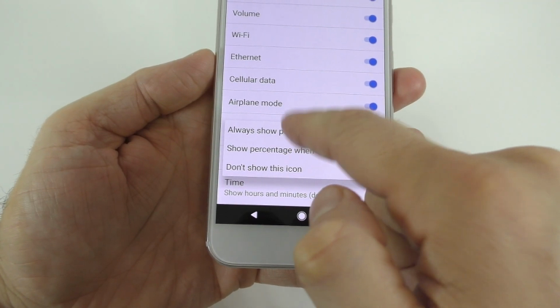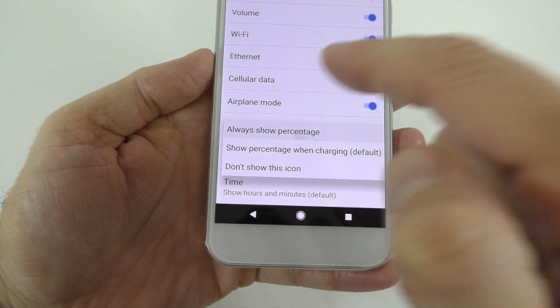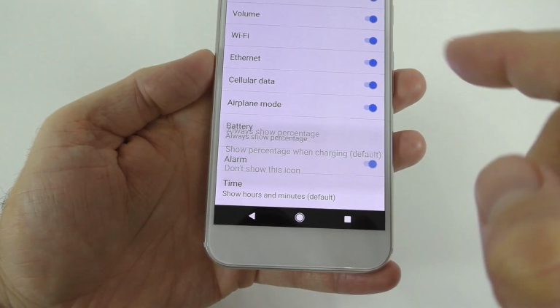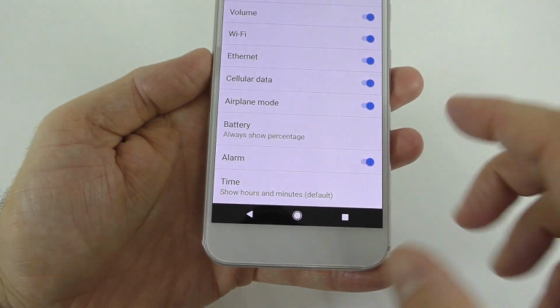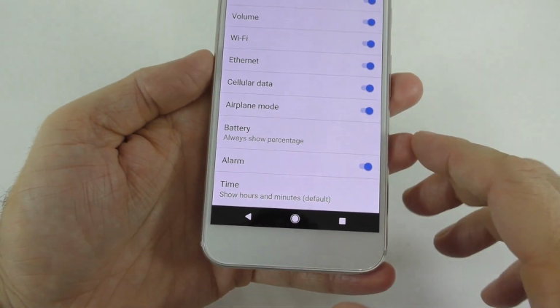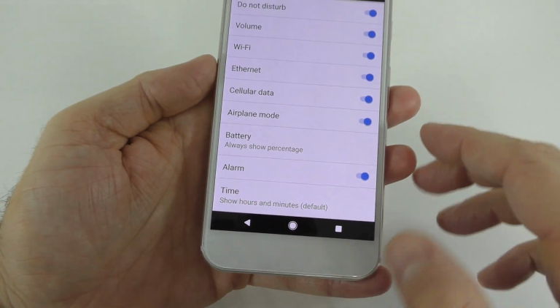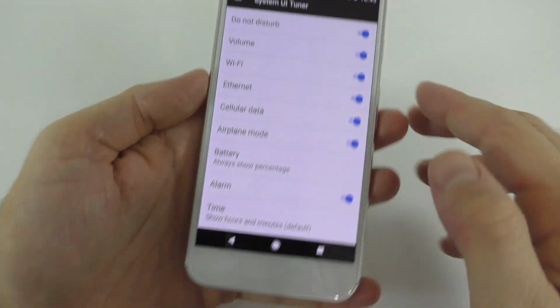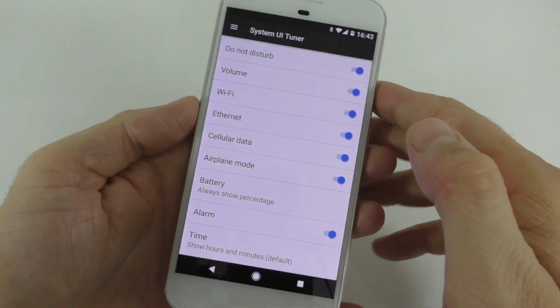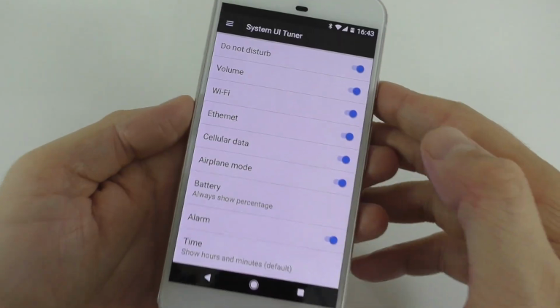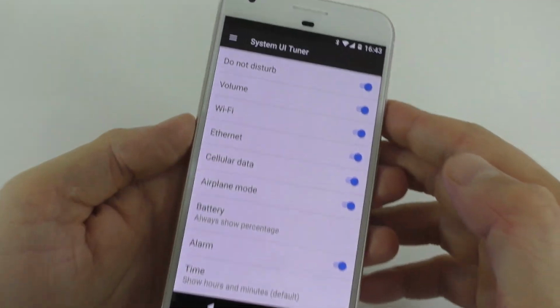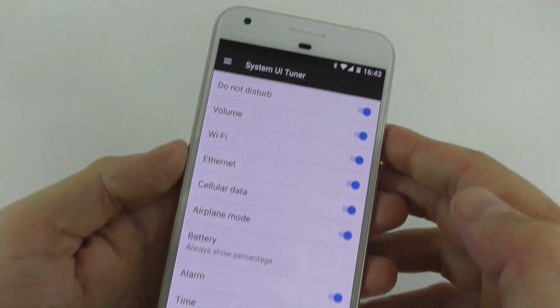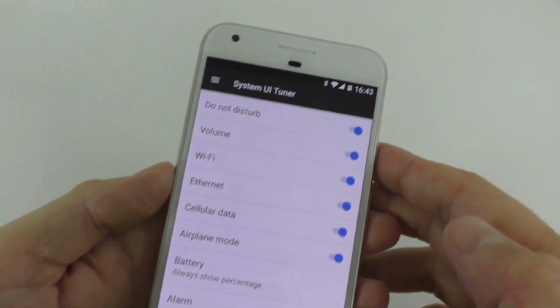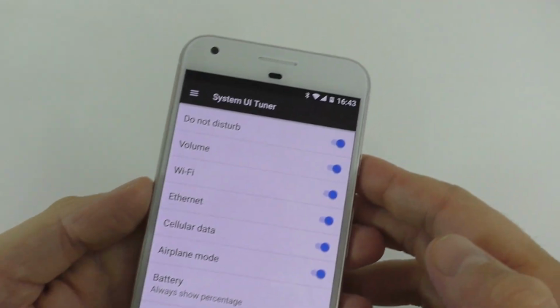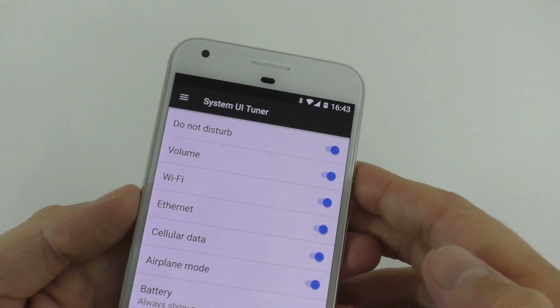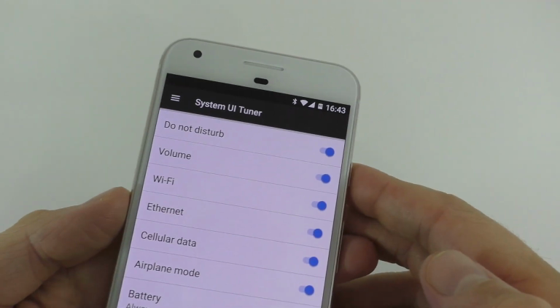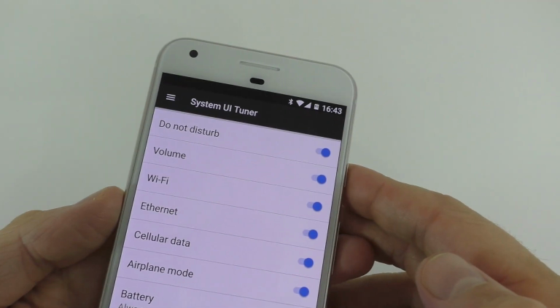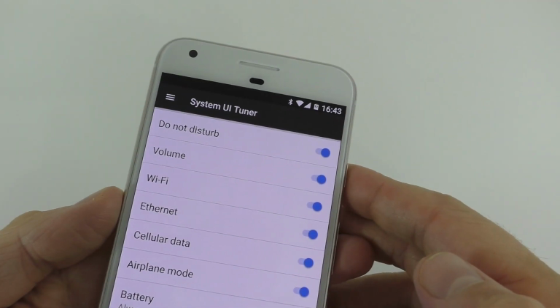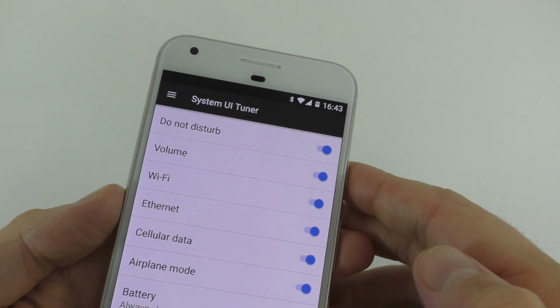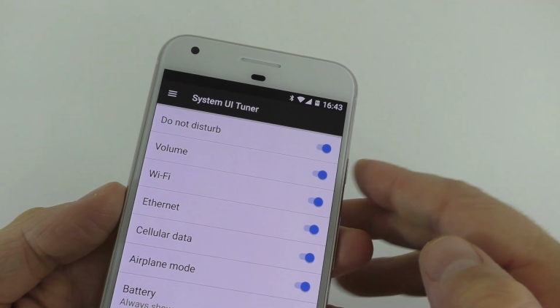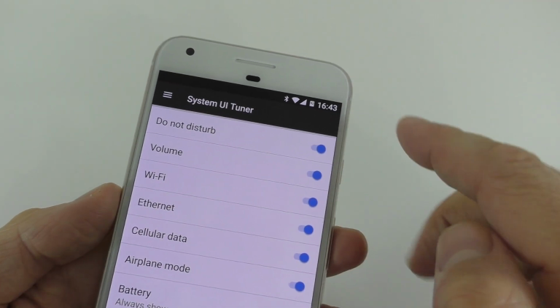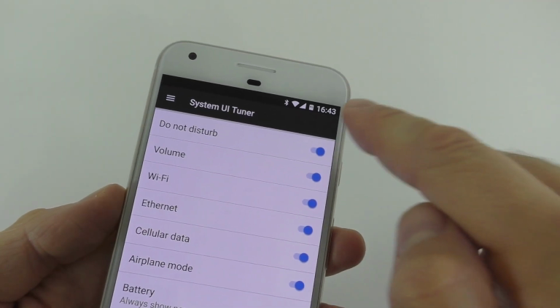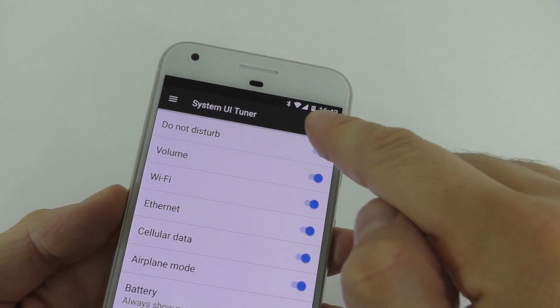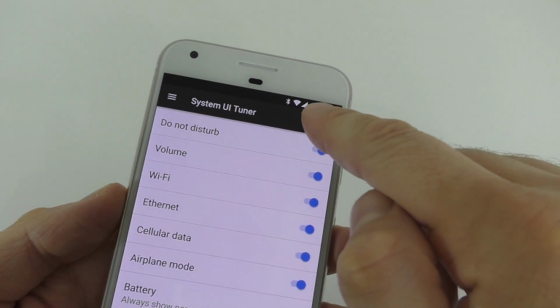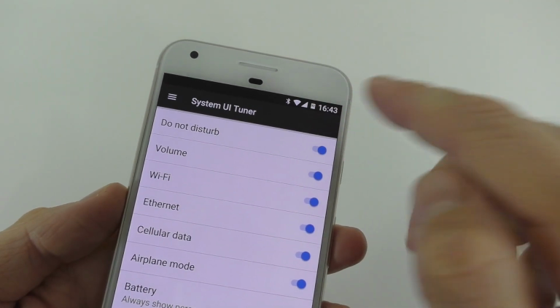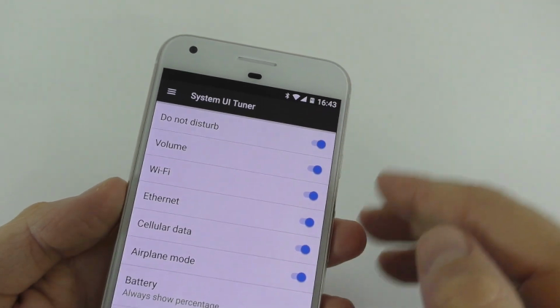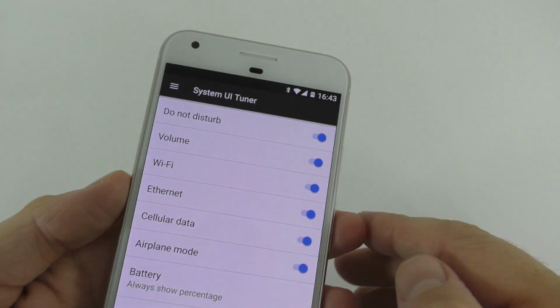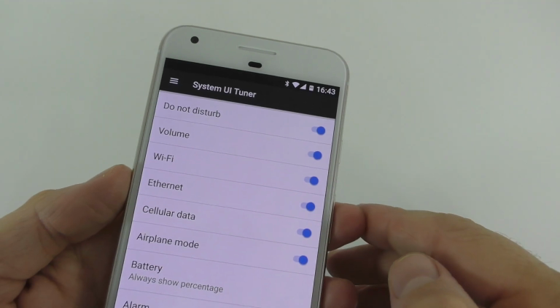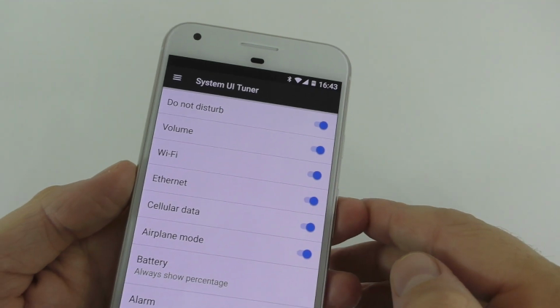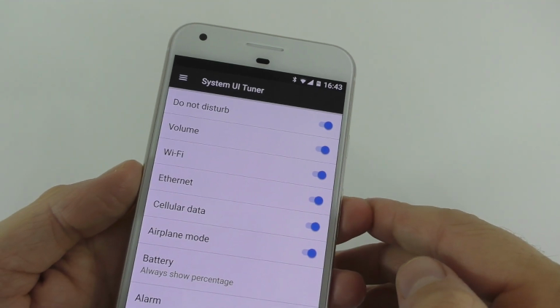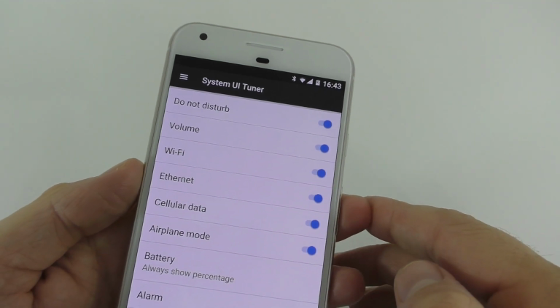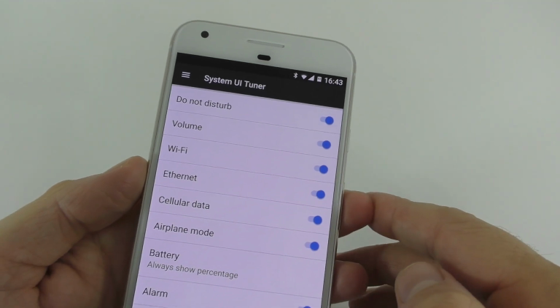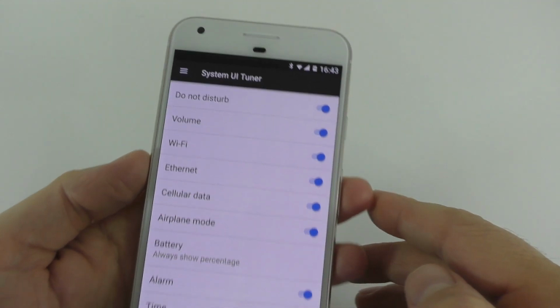You're going to find your battery right here and just select the first one on top there, and all of a sudden you're going to see that you have the battery percentage right there on your battery.